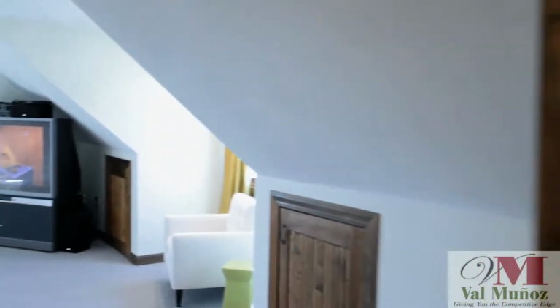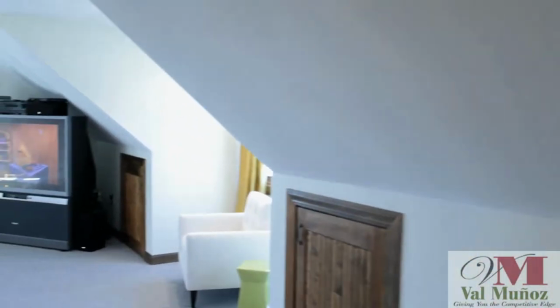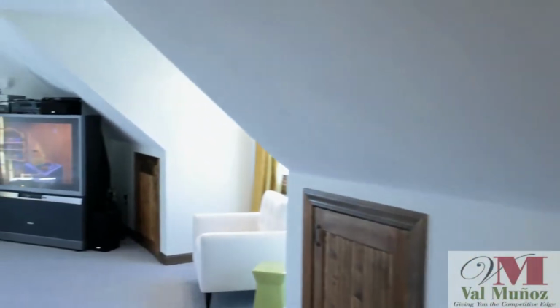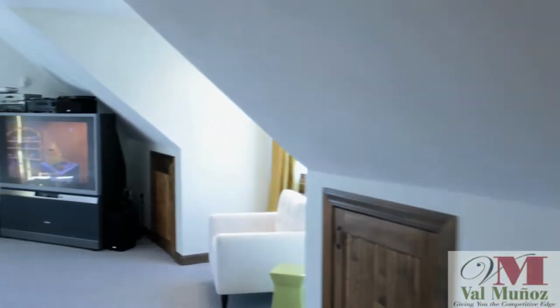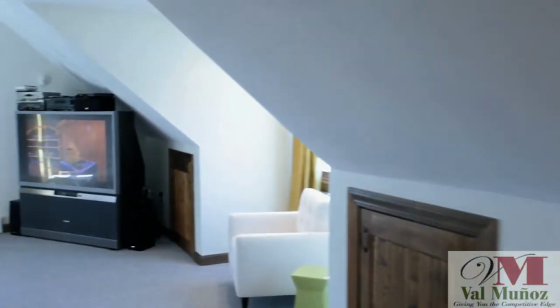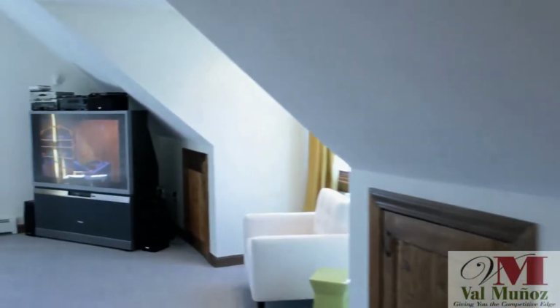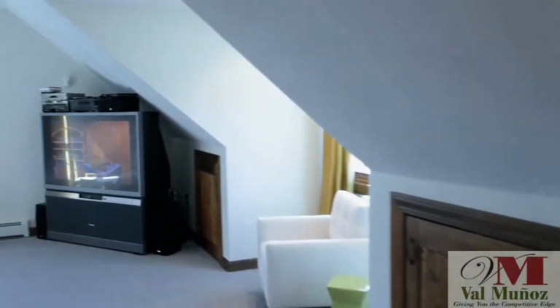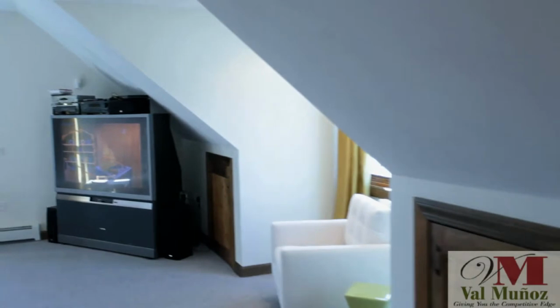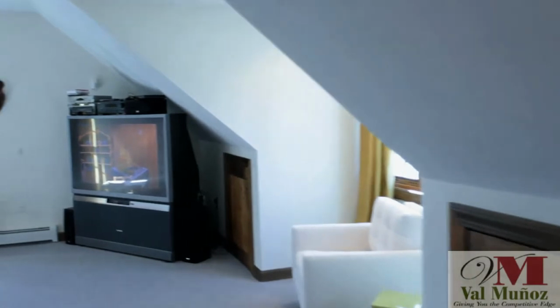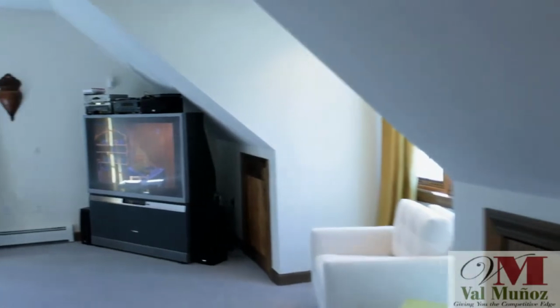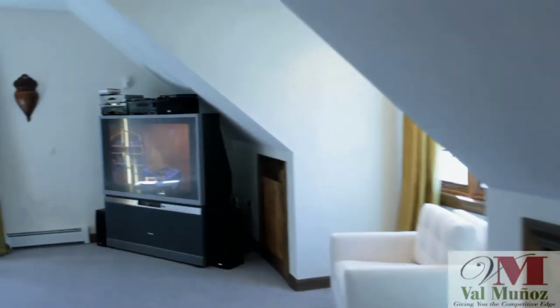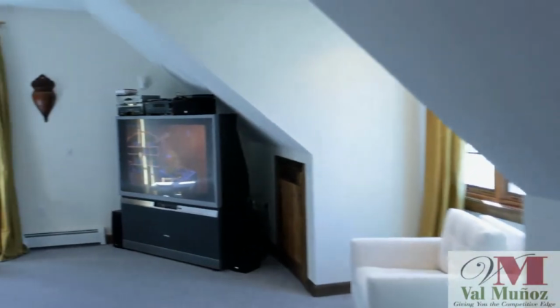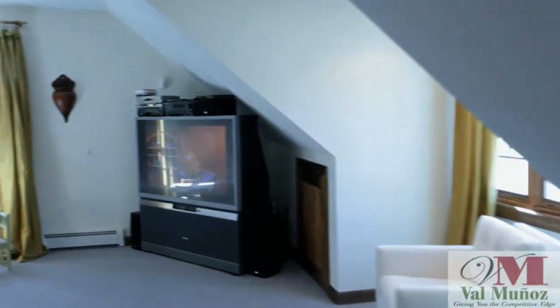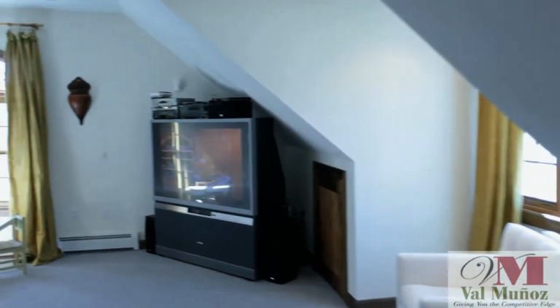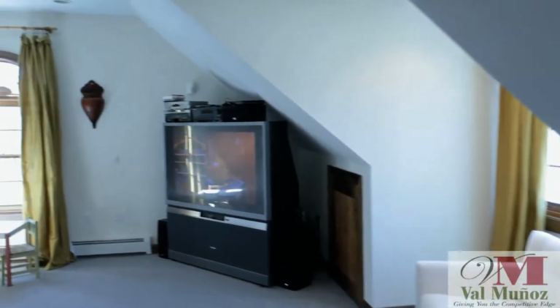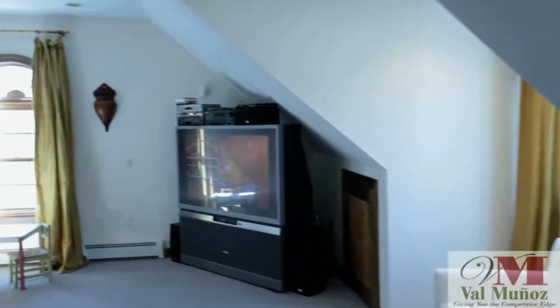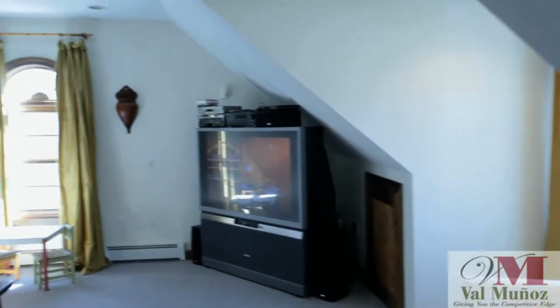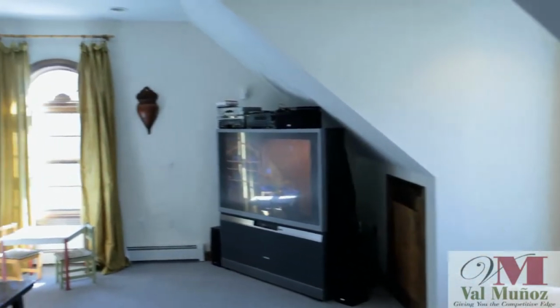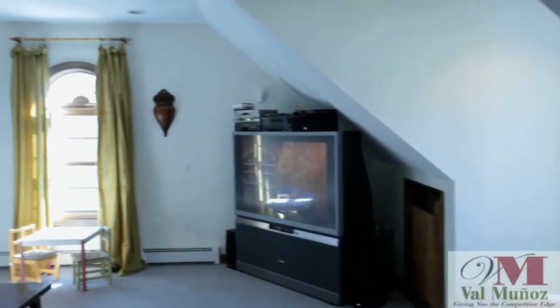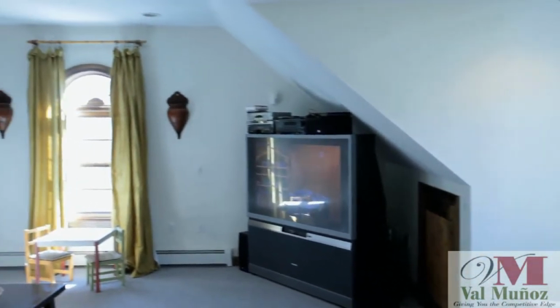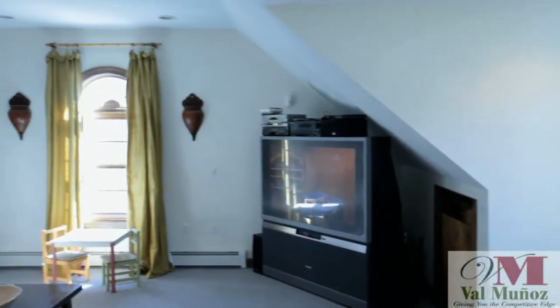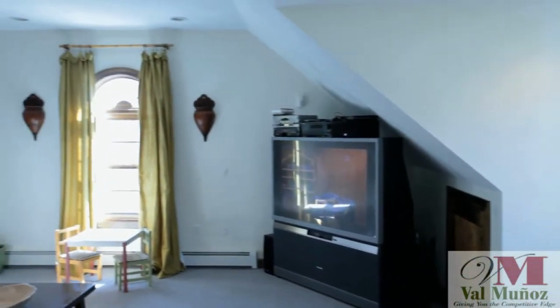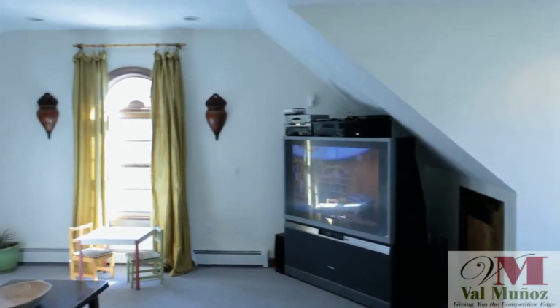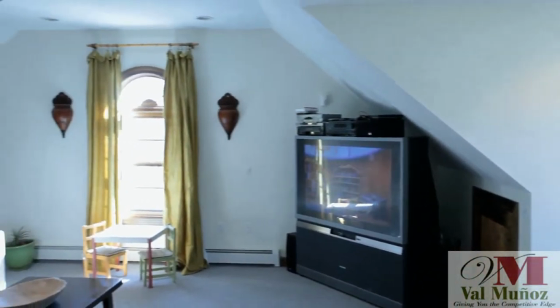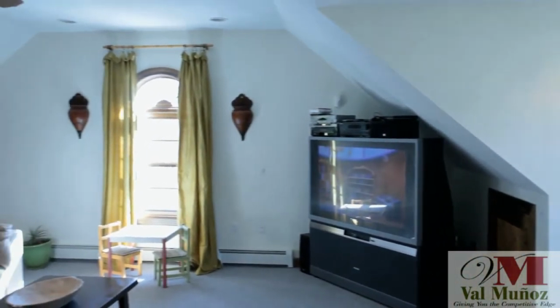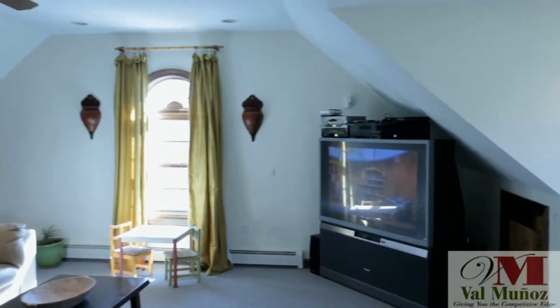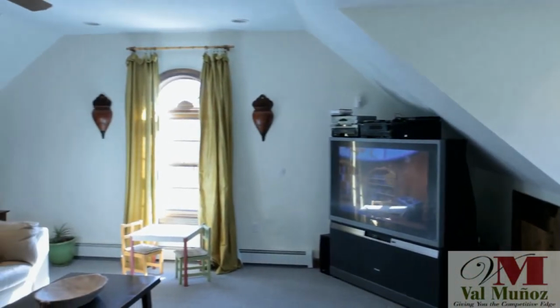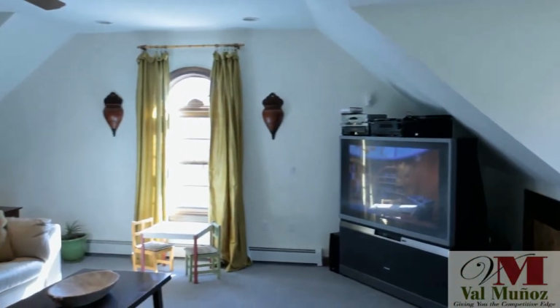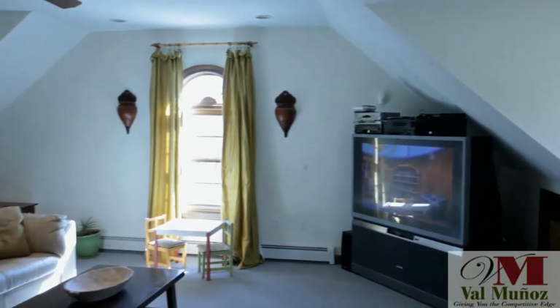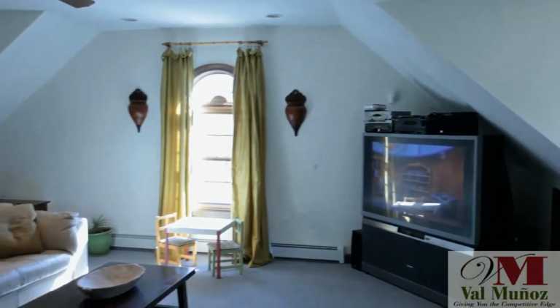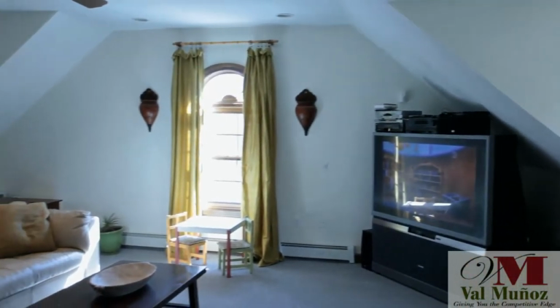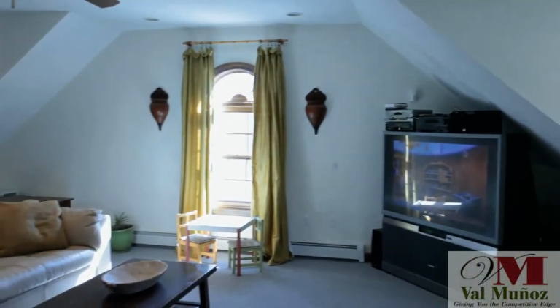This room makes a perfect recreation room, children's play area, or even a possible media room.